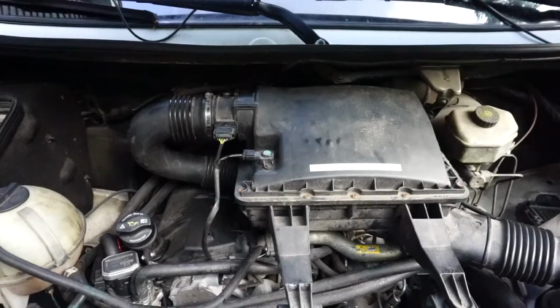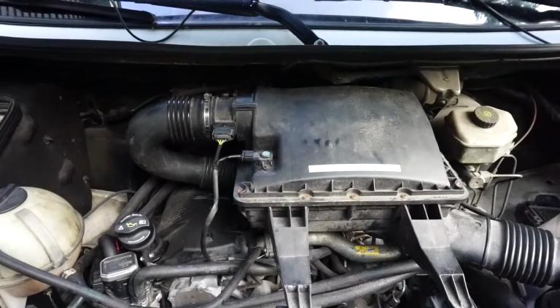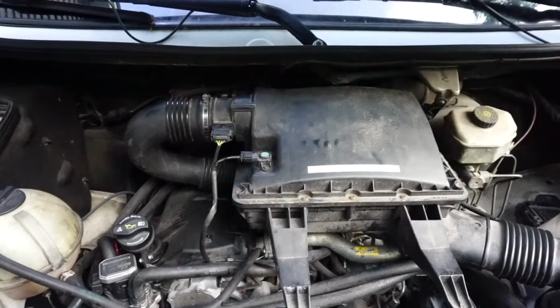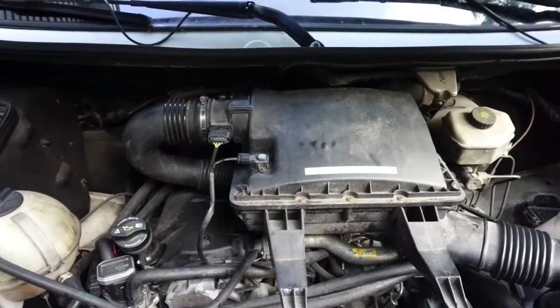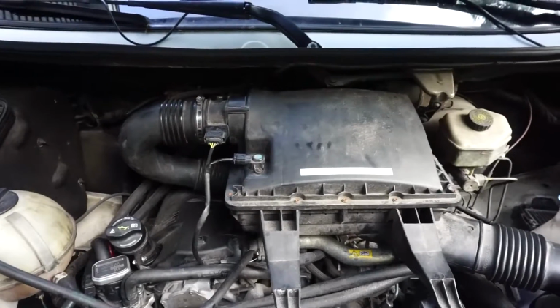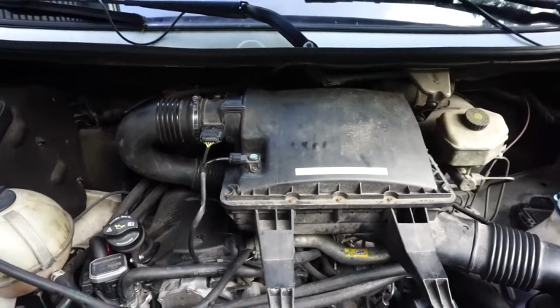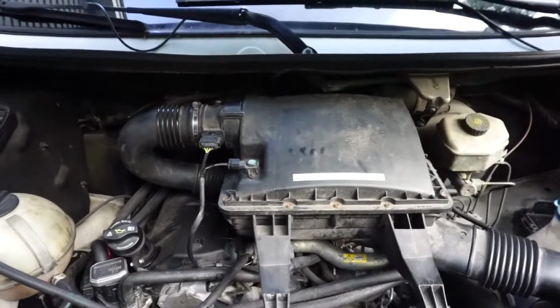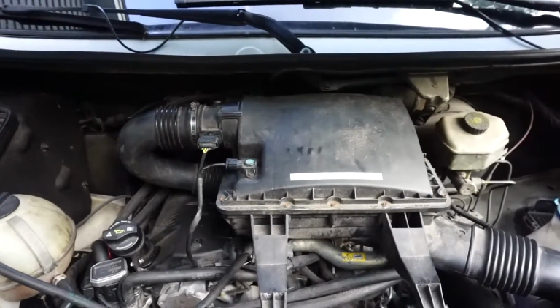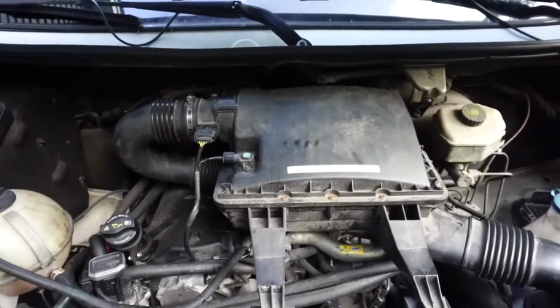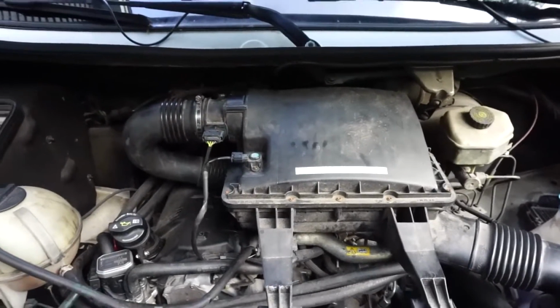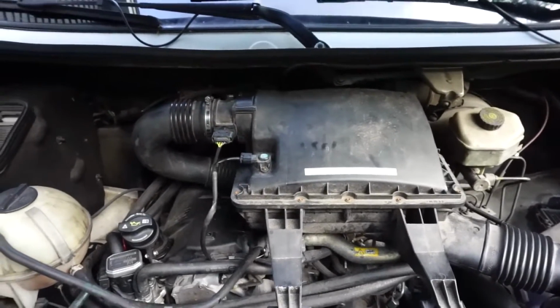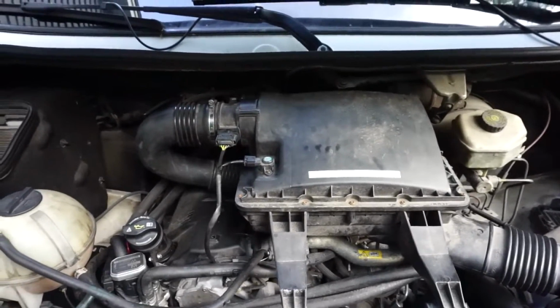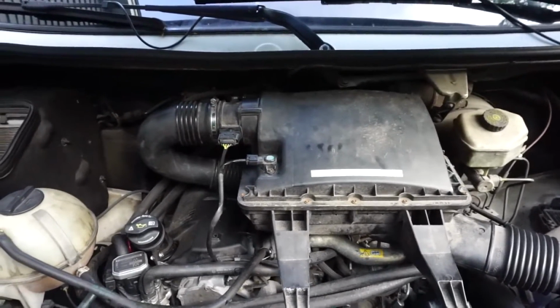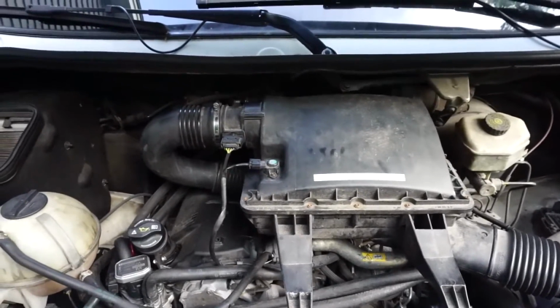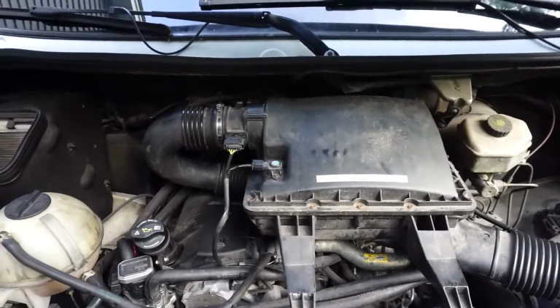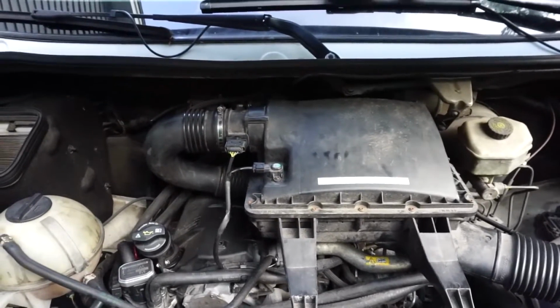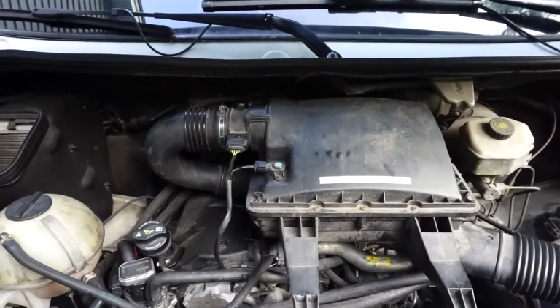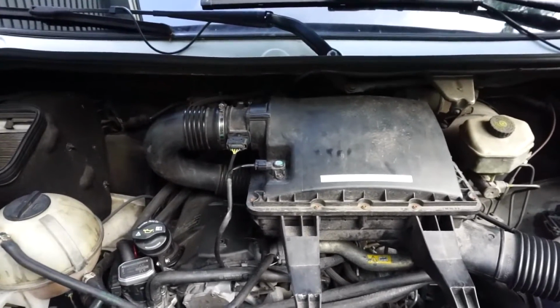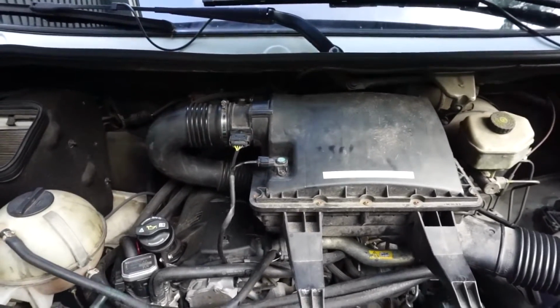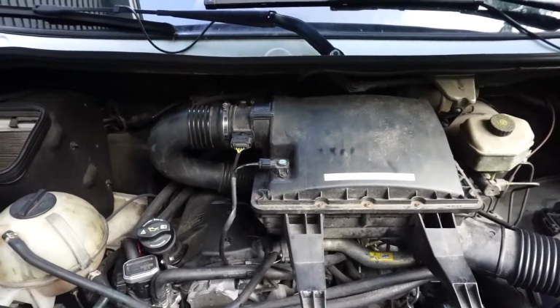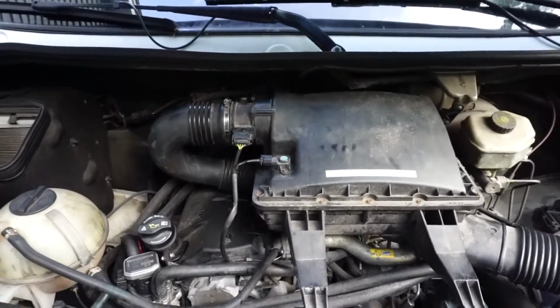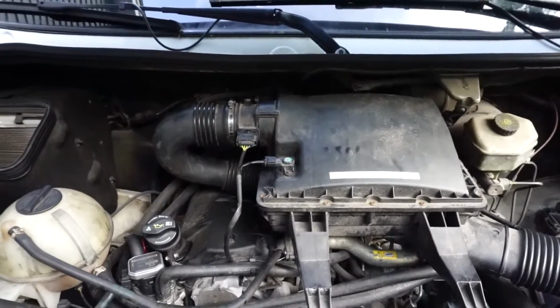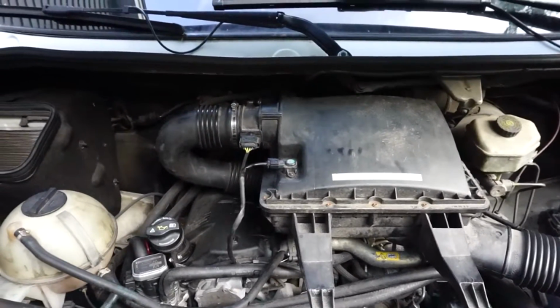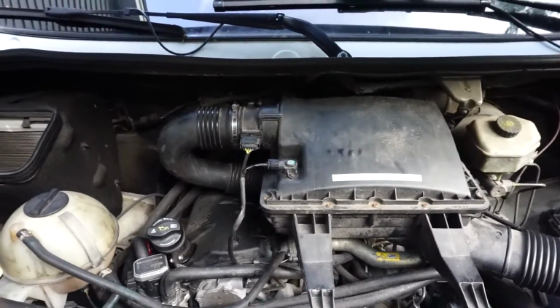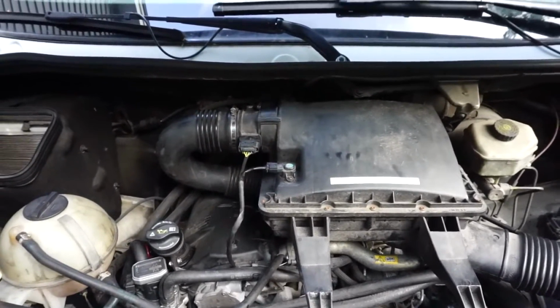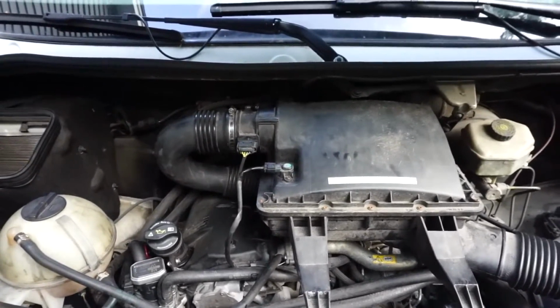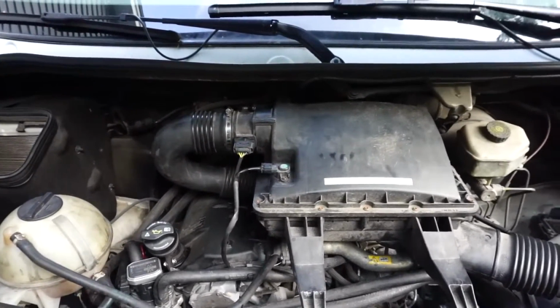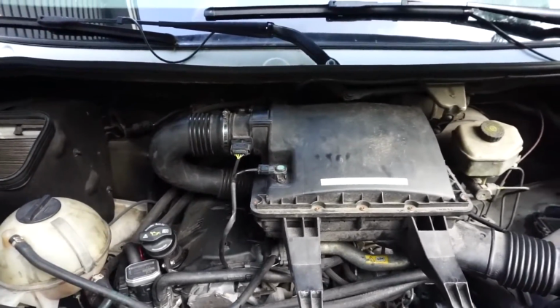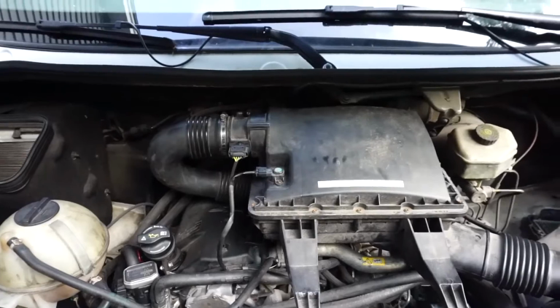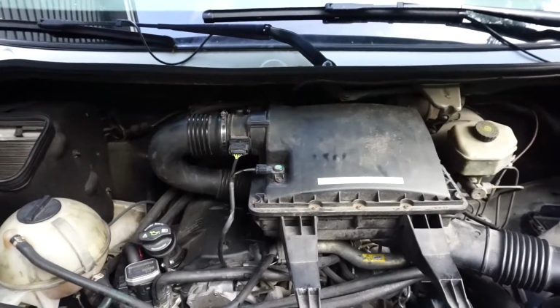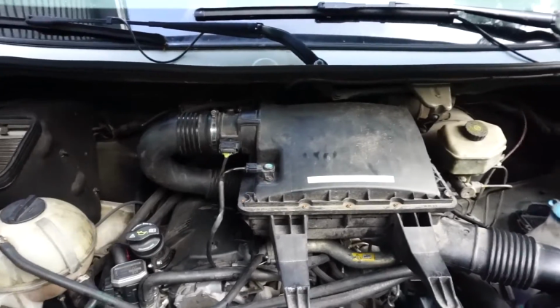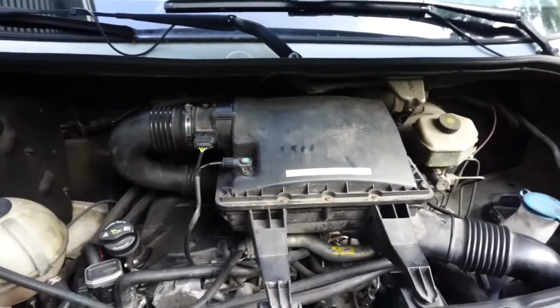Today we're going to be removing the turbo actuator on a 2007 to 2009 Sprinter.